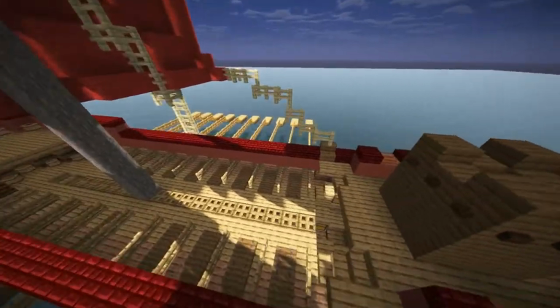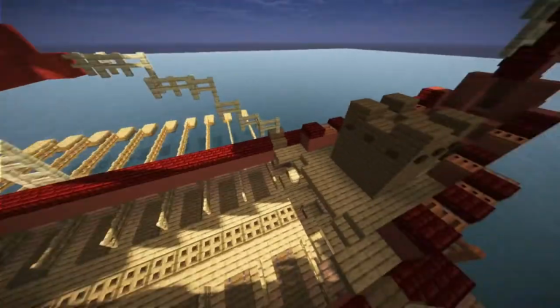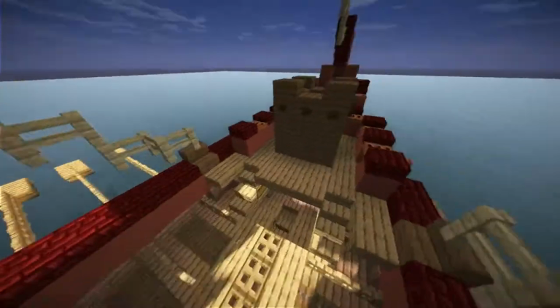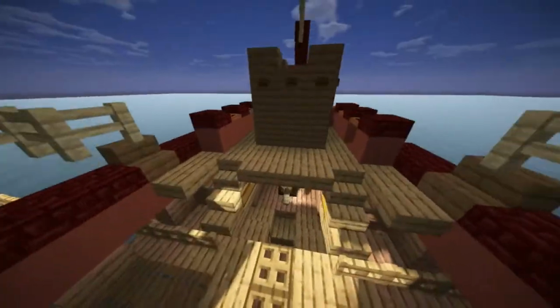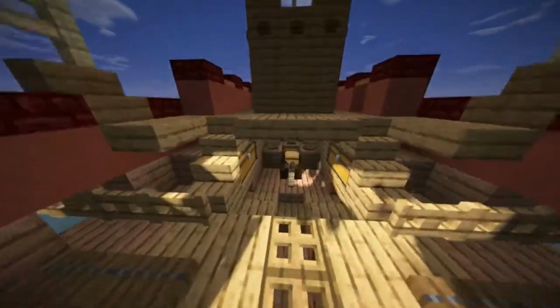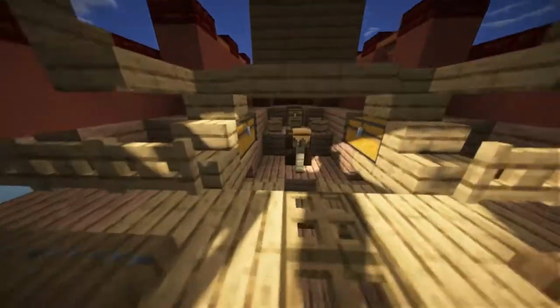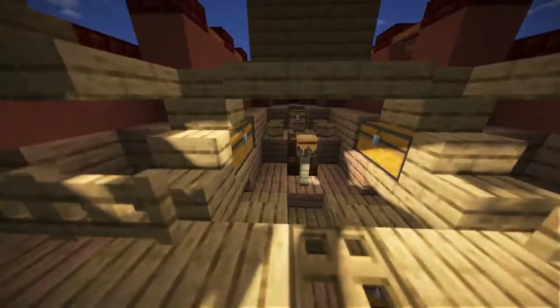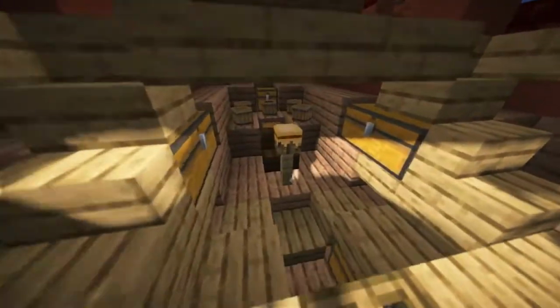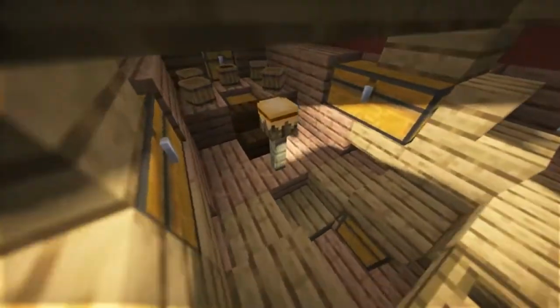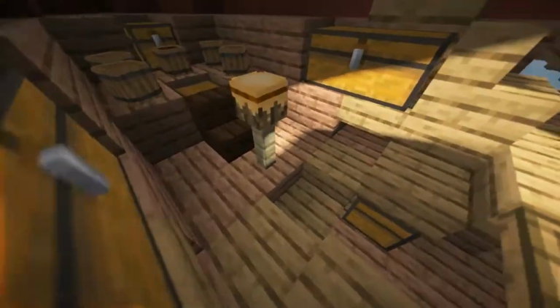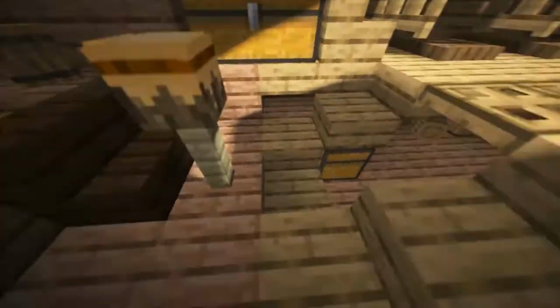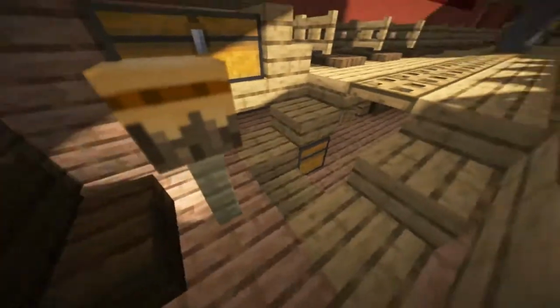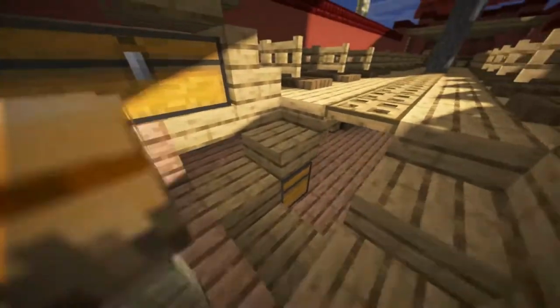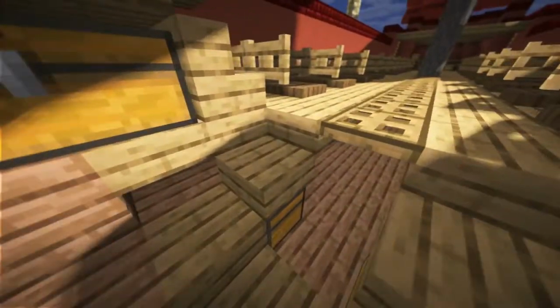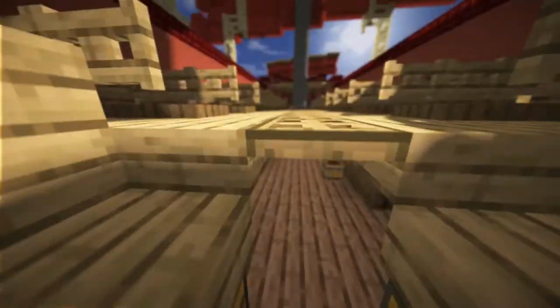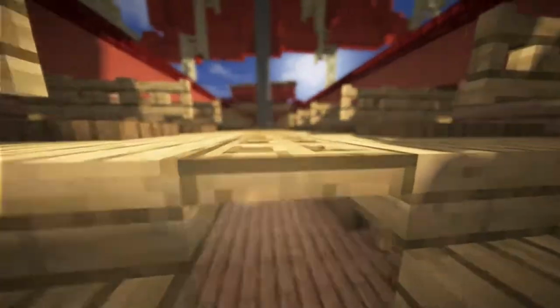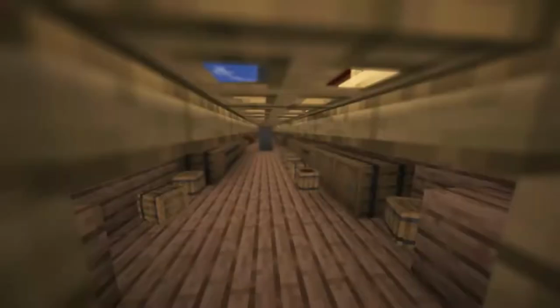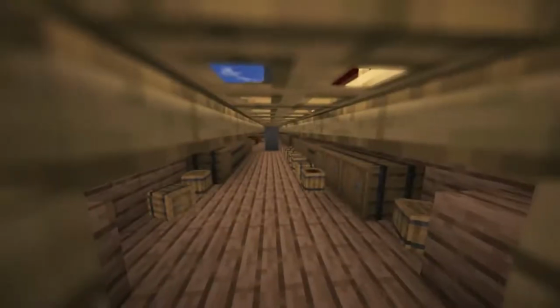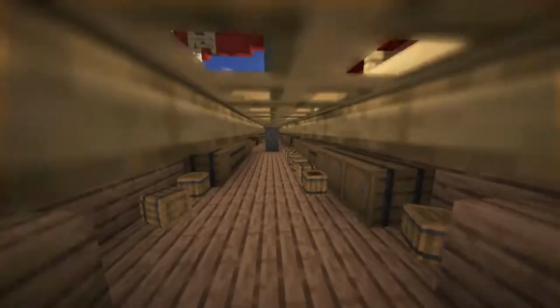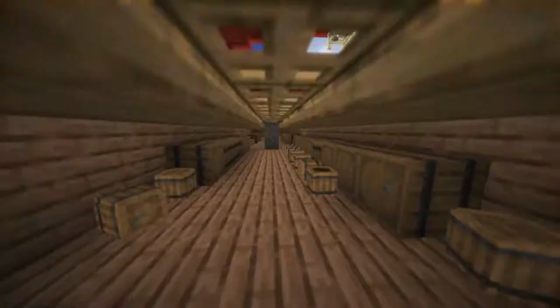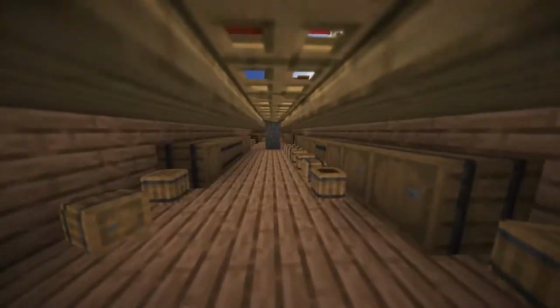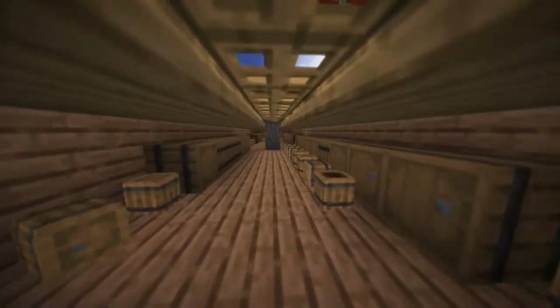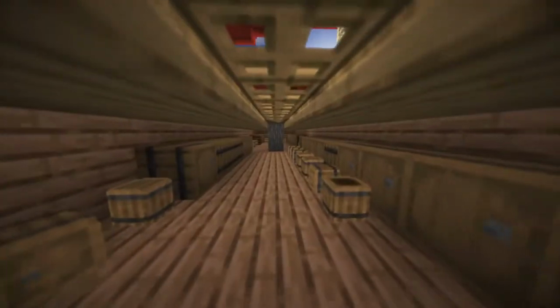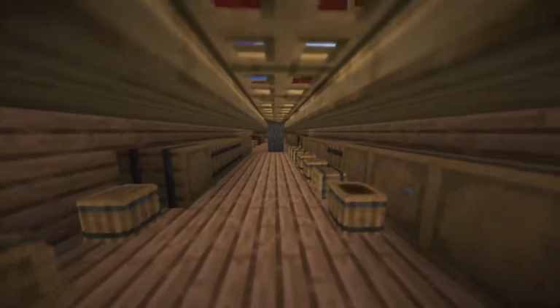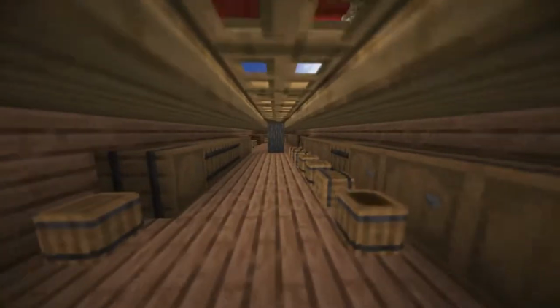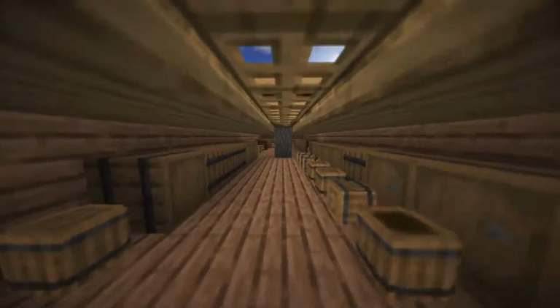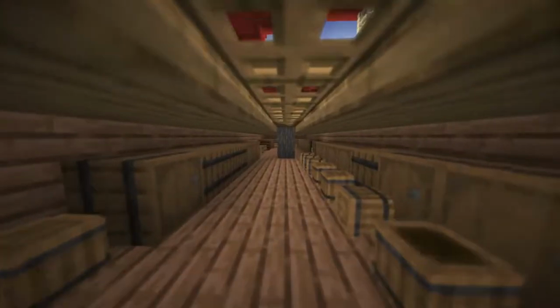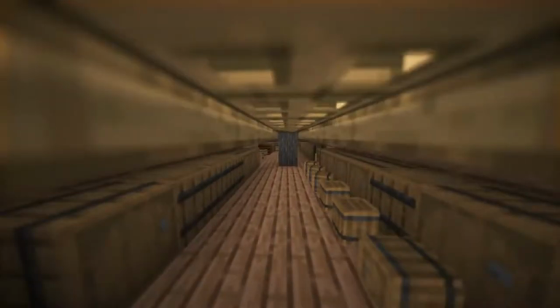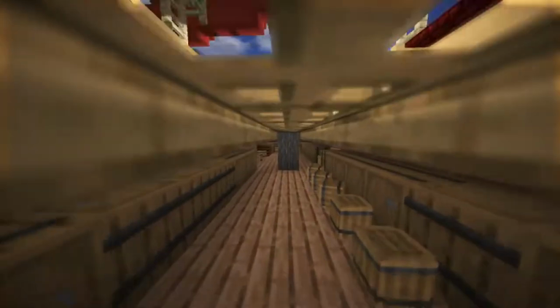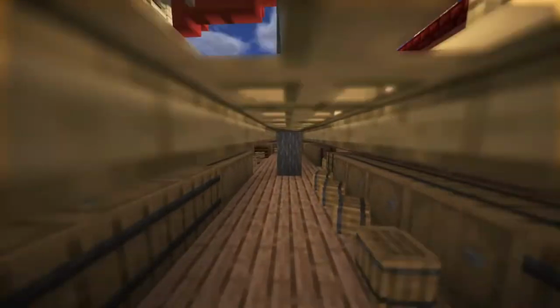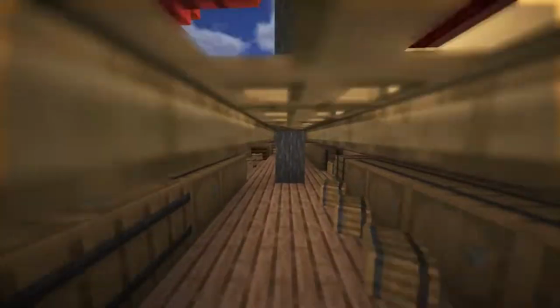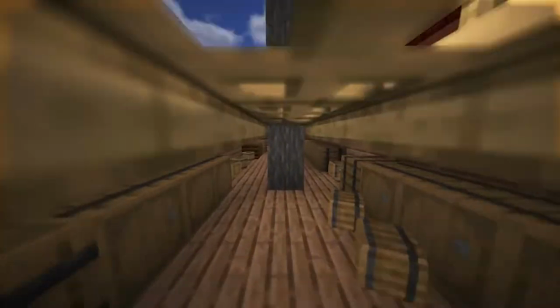And then we have the hold, where all the supplies and cargo is stored.